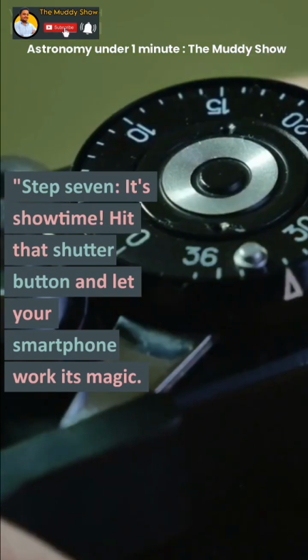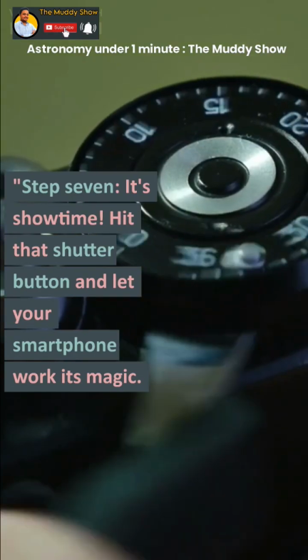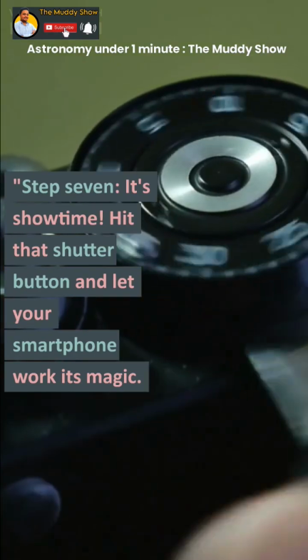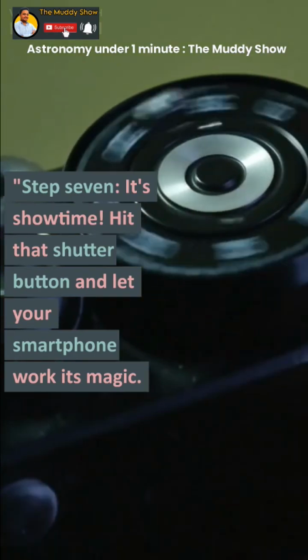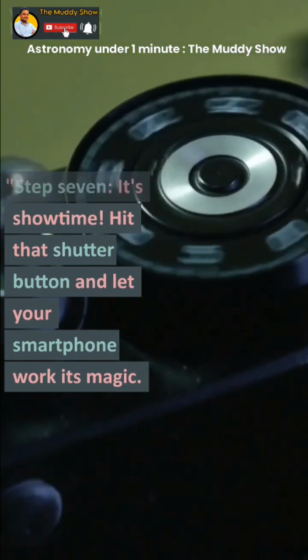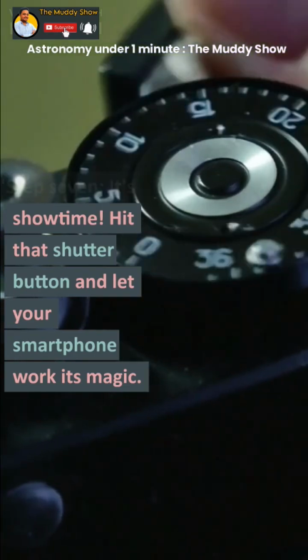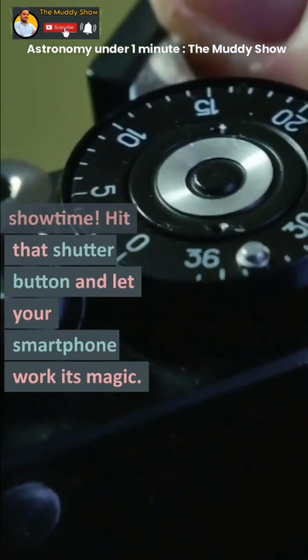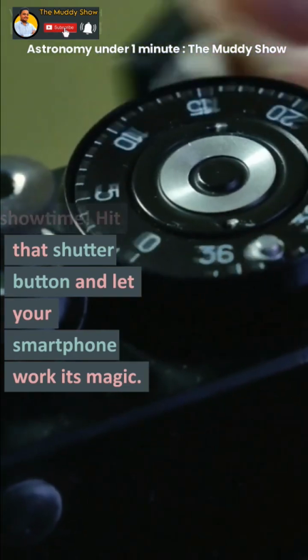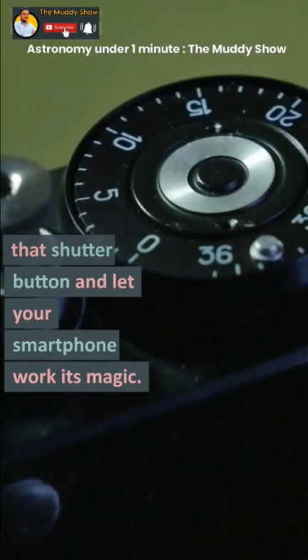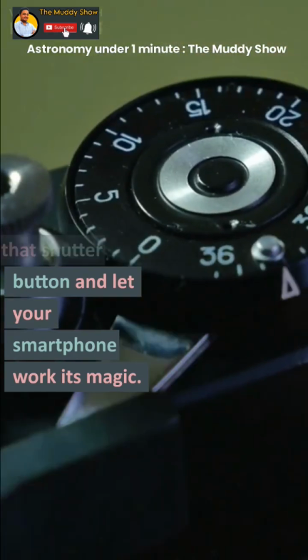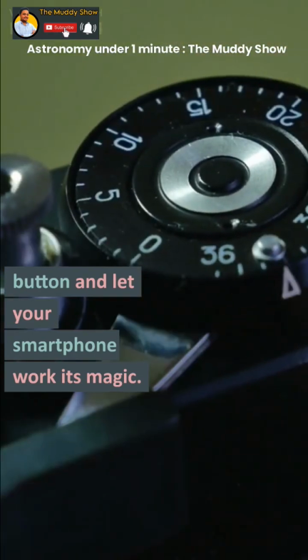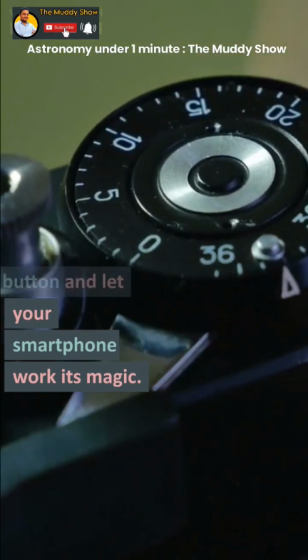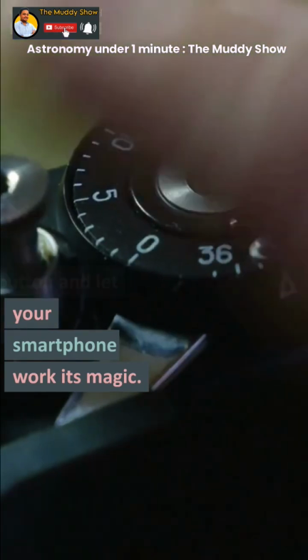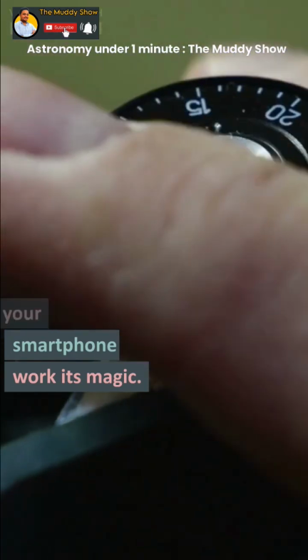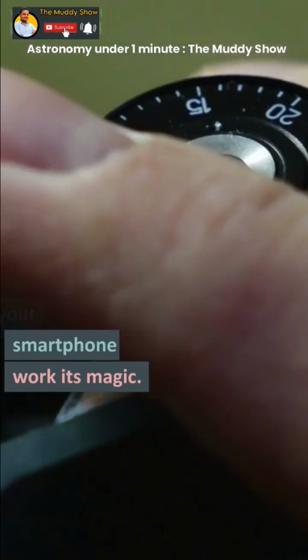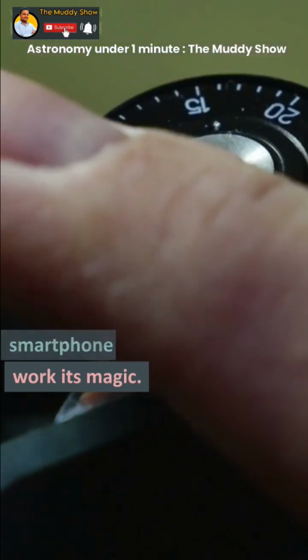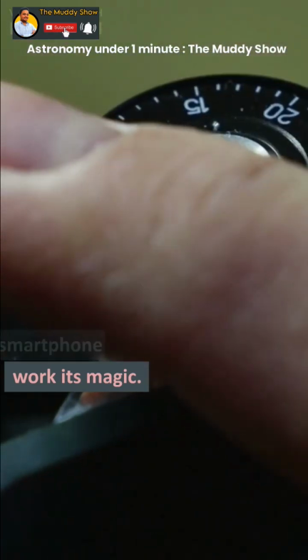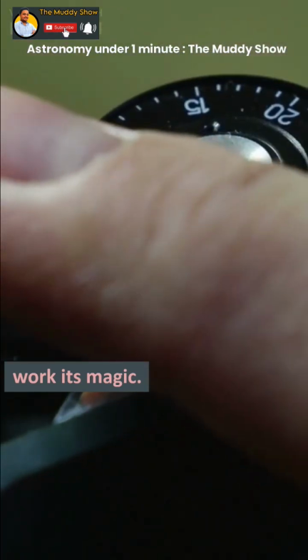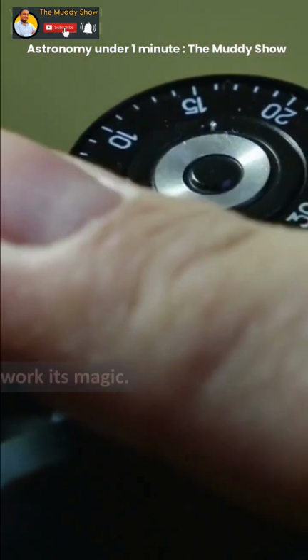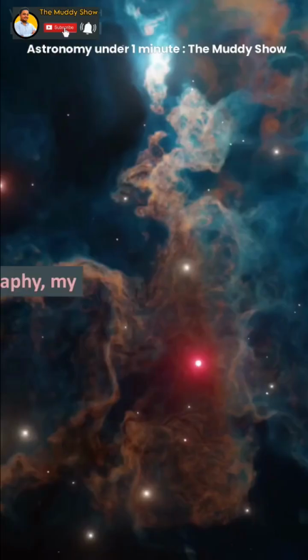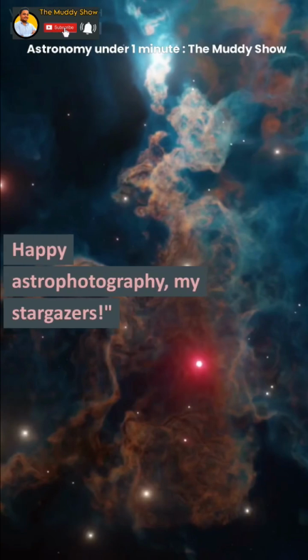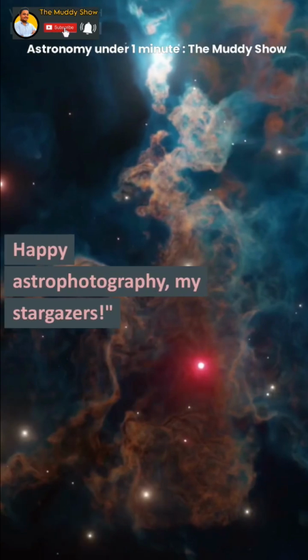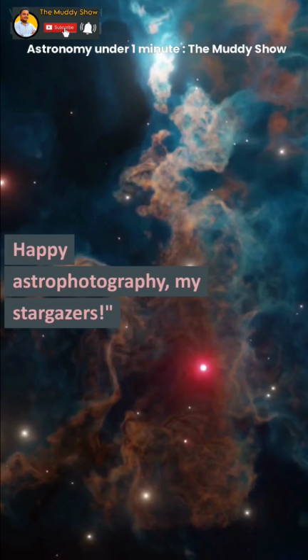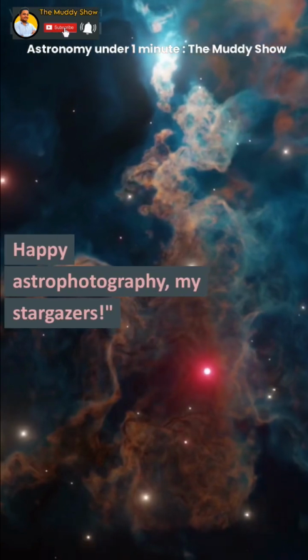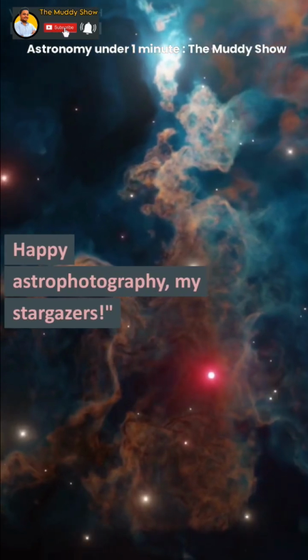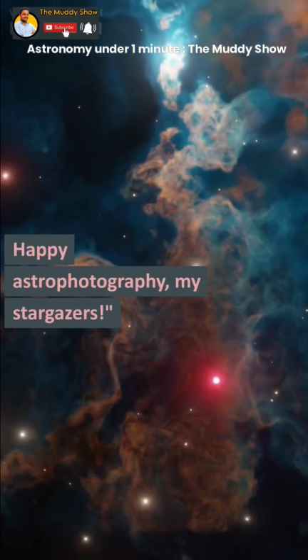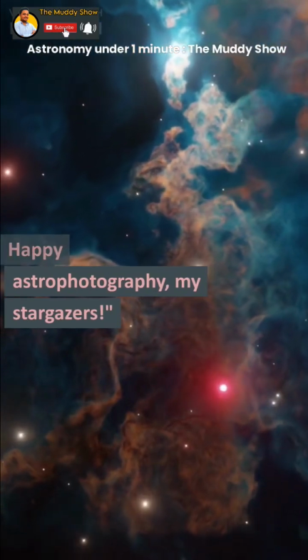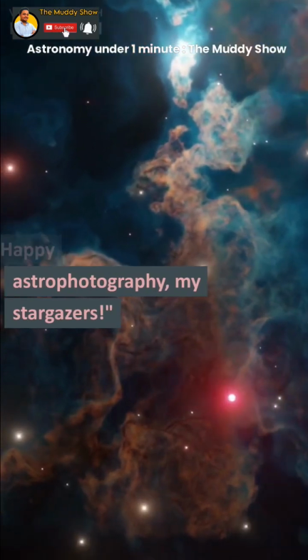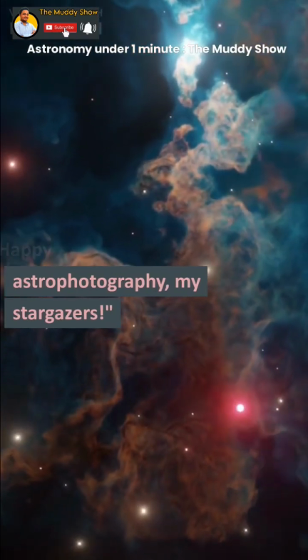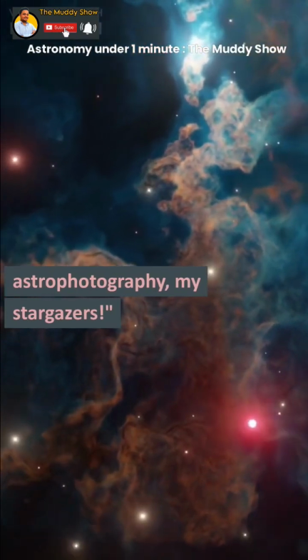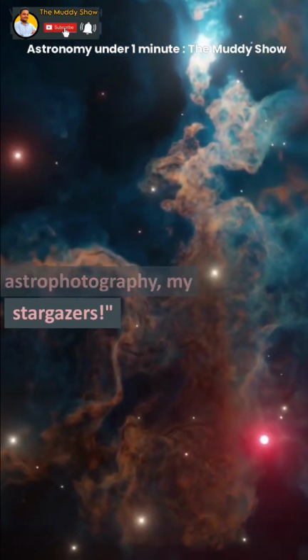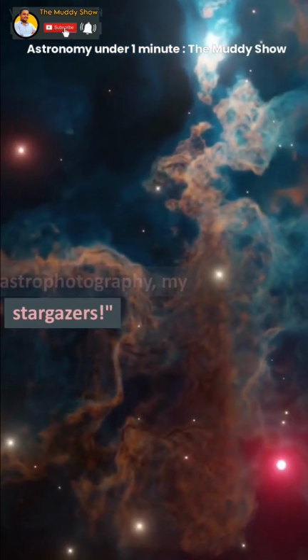It's showtime. Hit that shutter button and let your smartphone work its magic. Happy astrophotography, my stargazers!